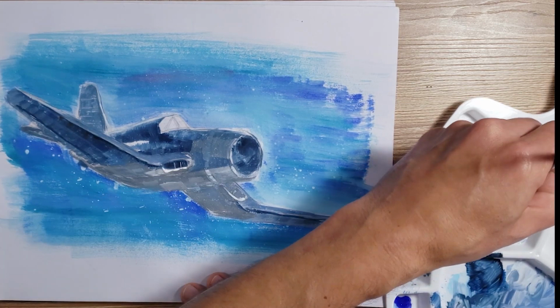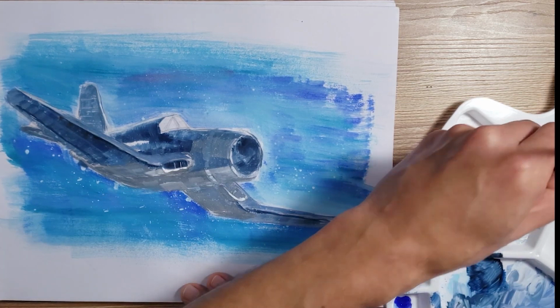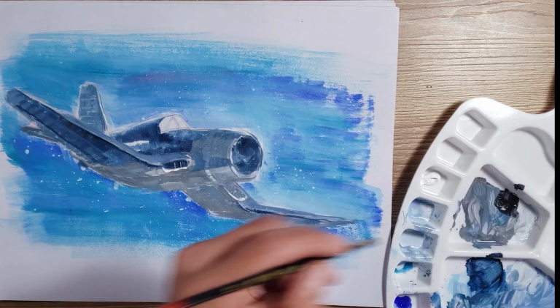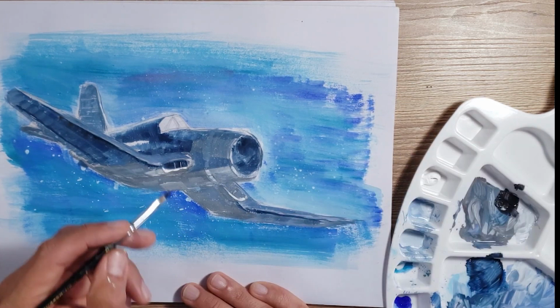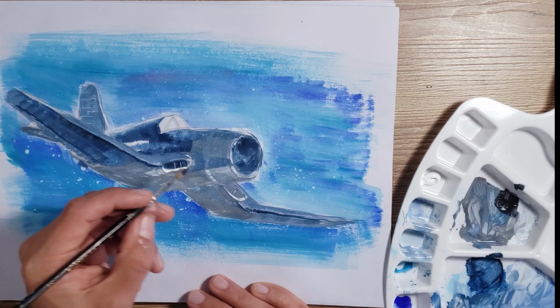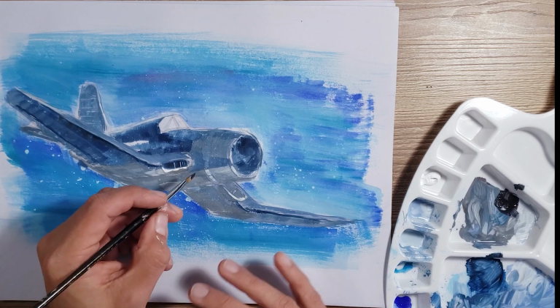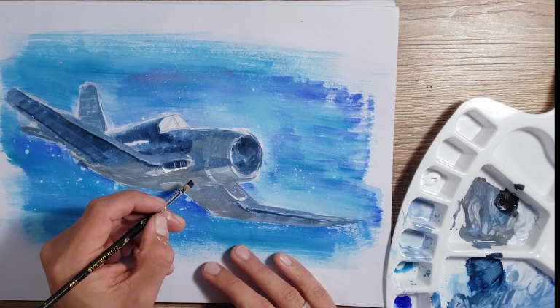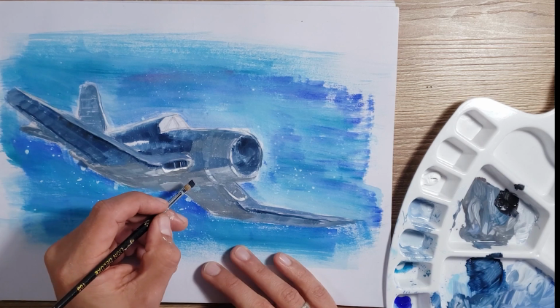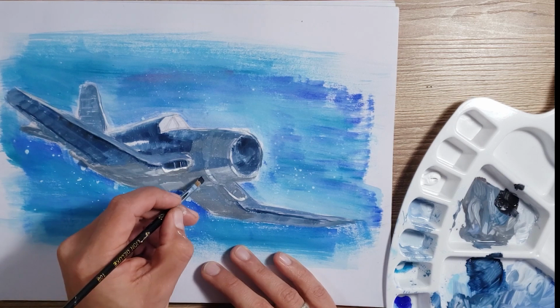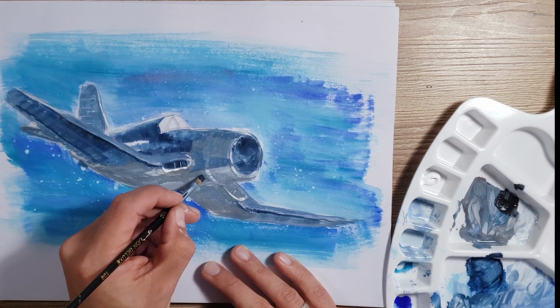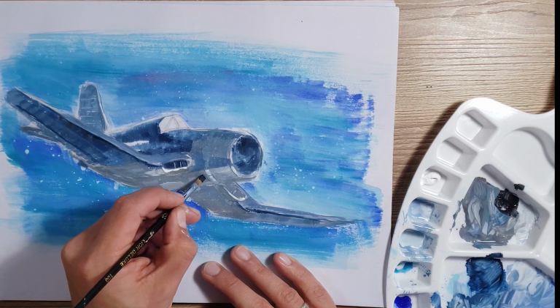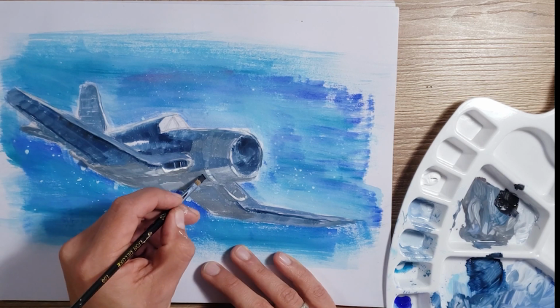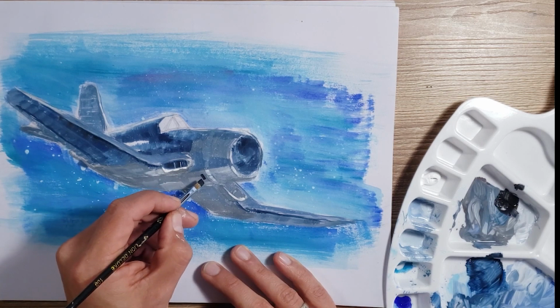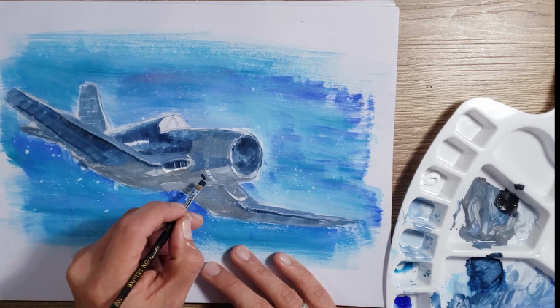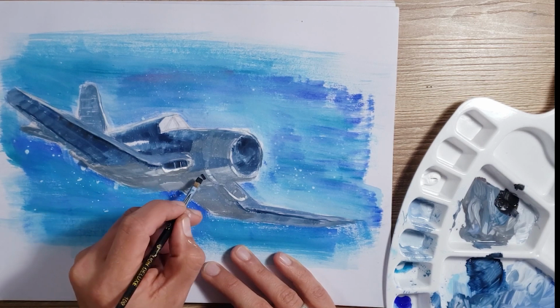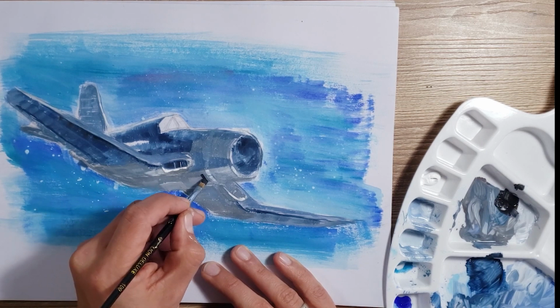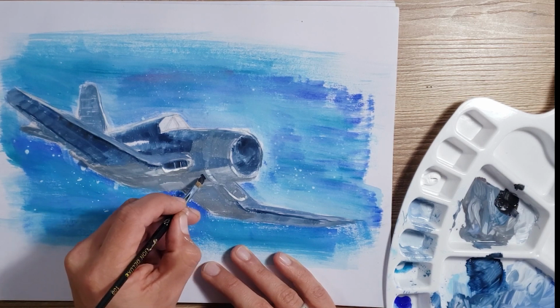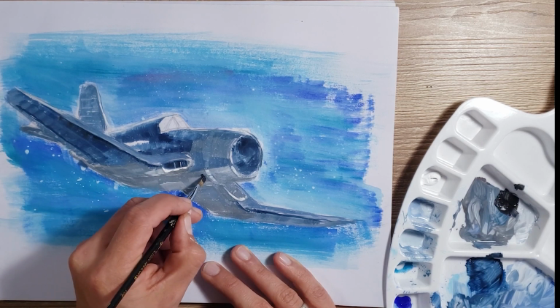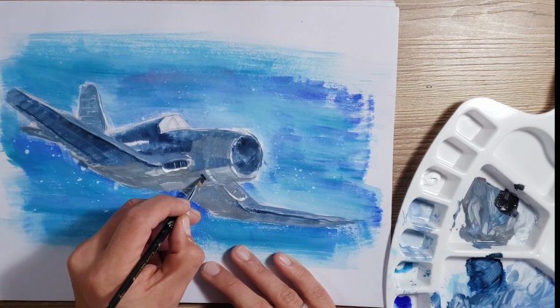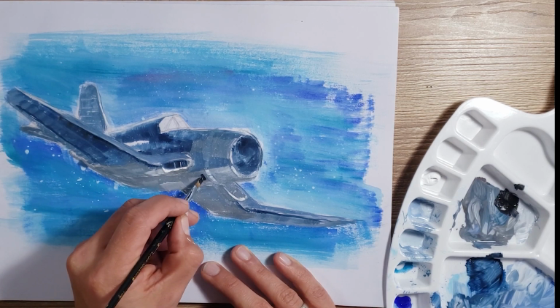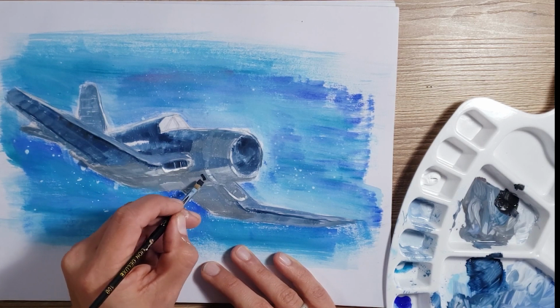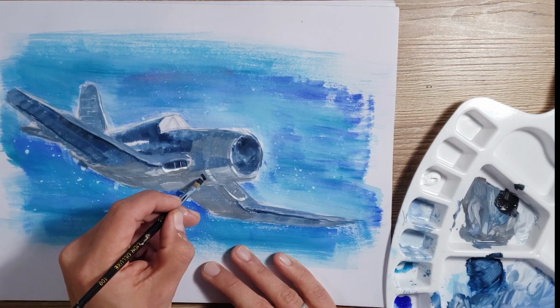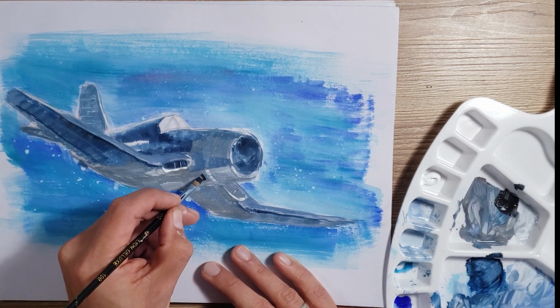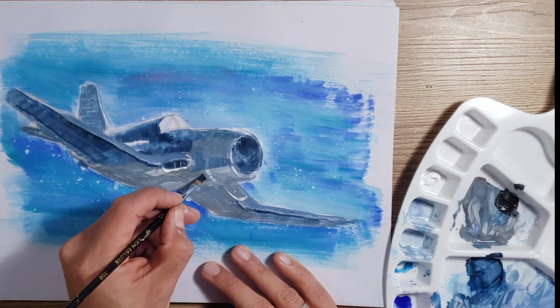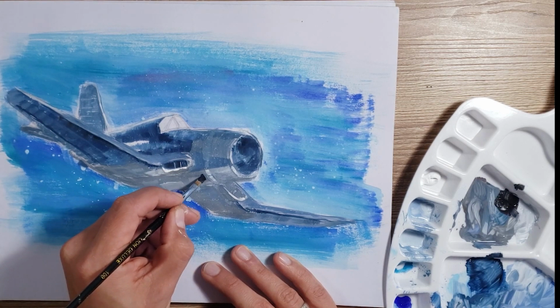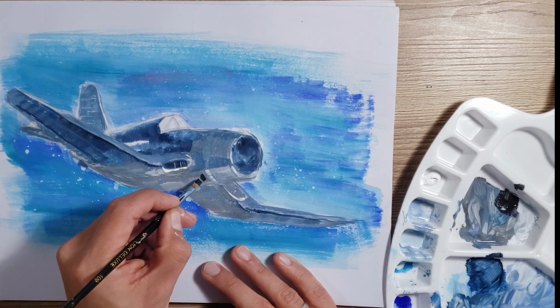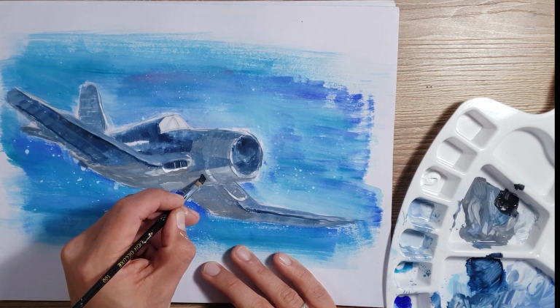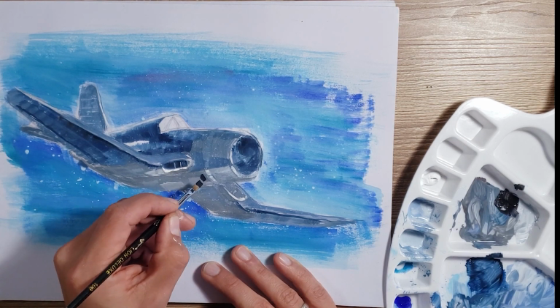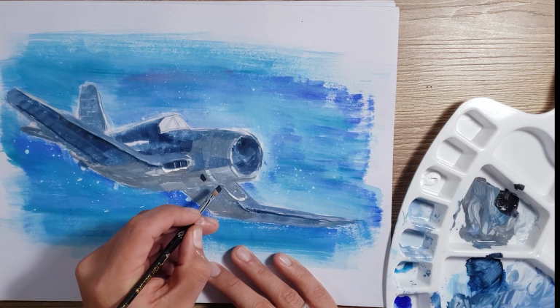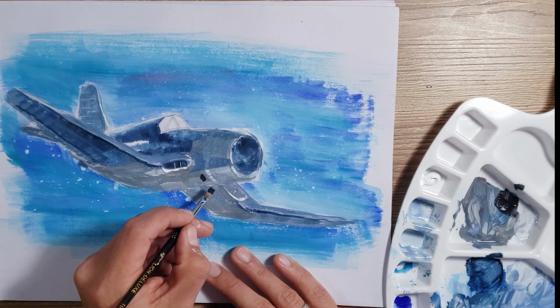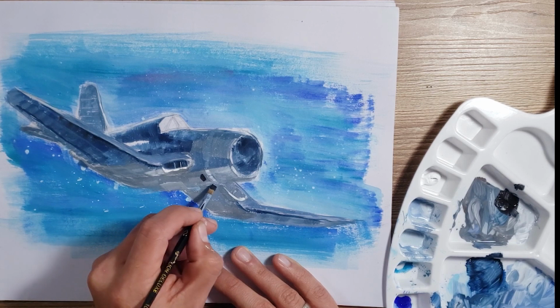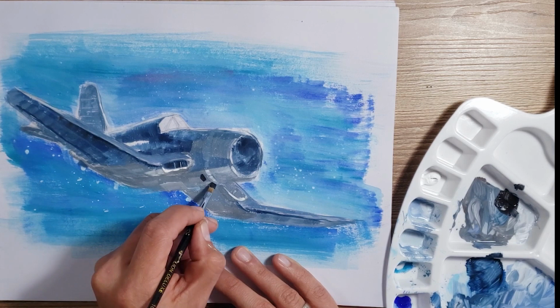We can also create different shadow areas, like in the joints in the metal or in the different cavities in the aircraft.